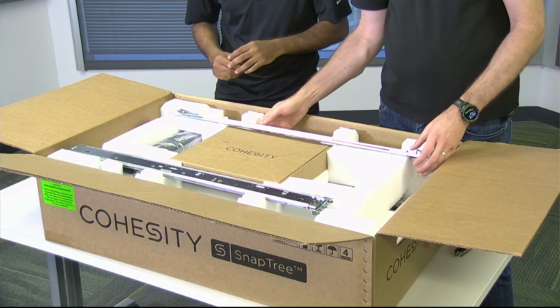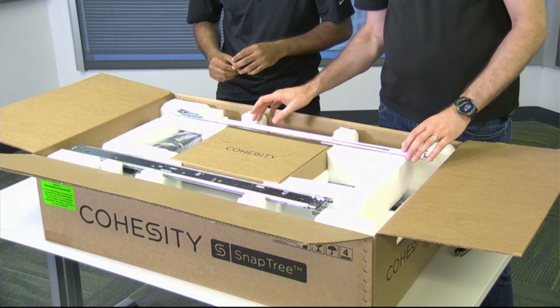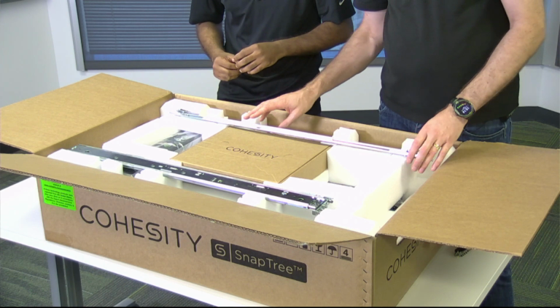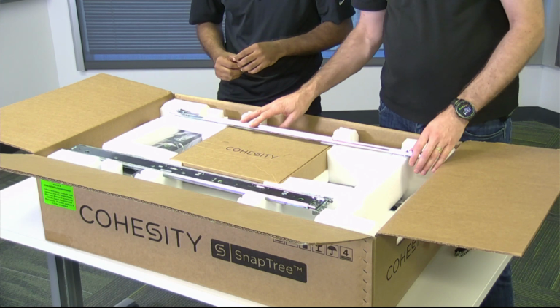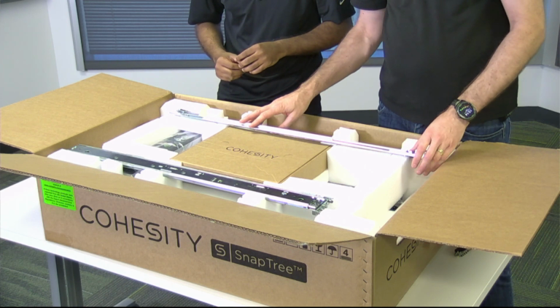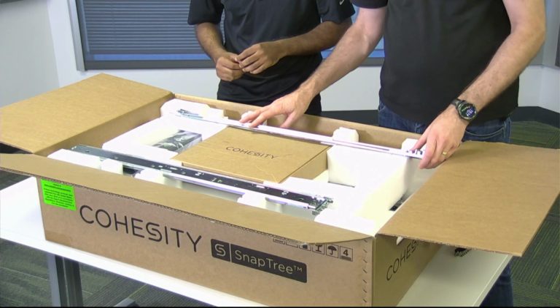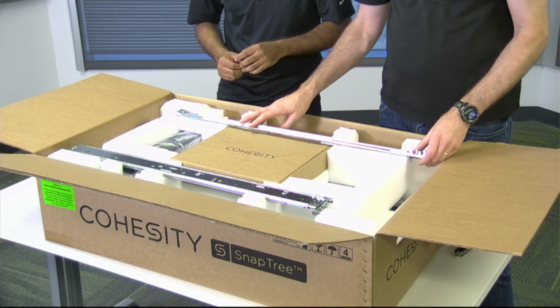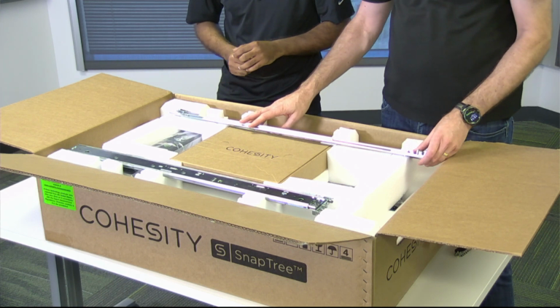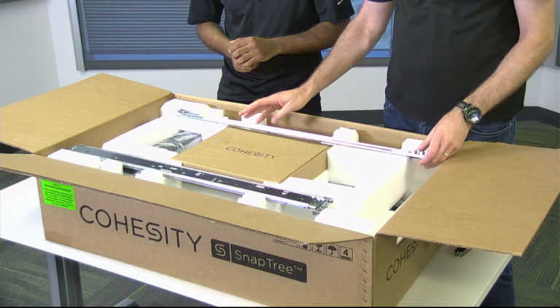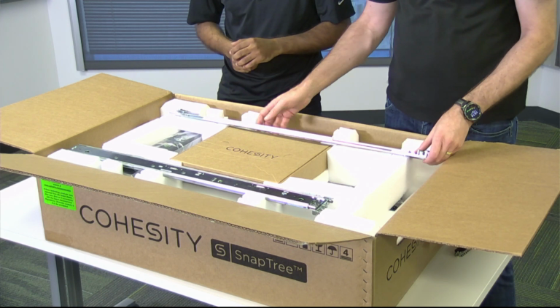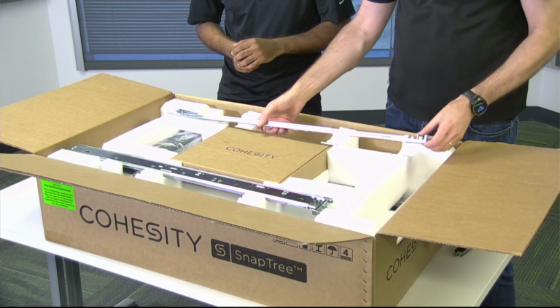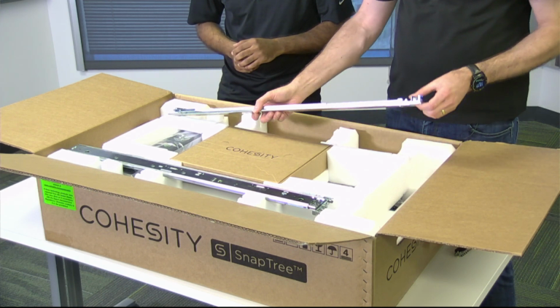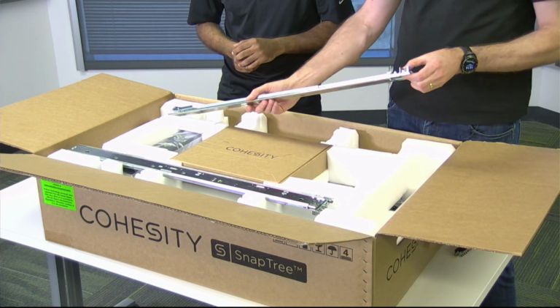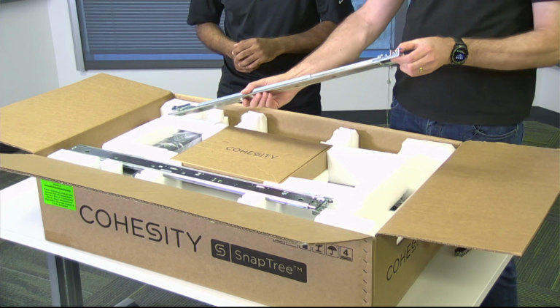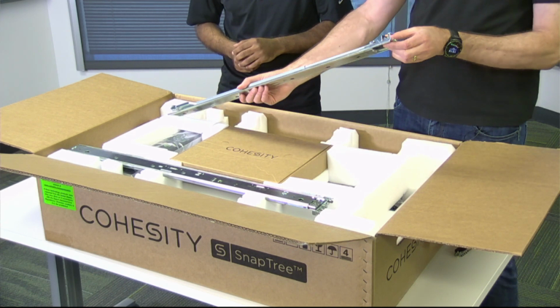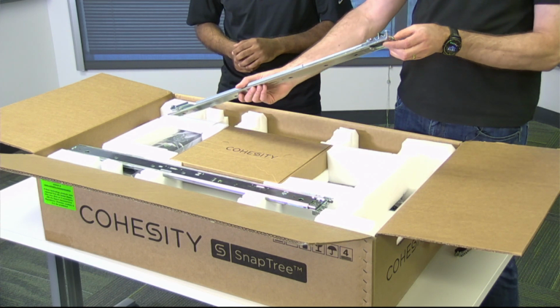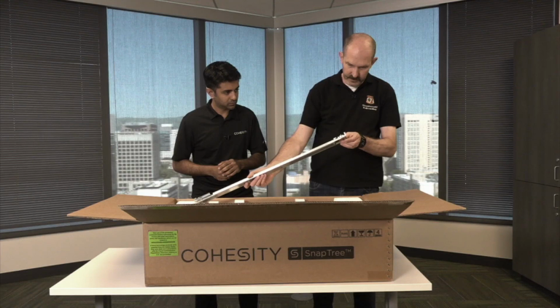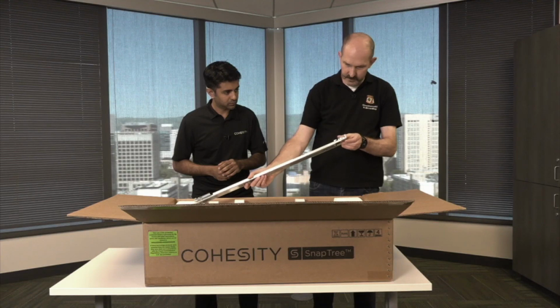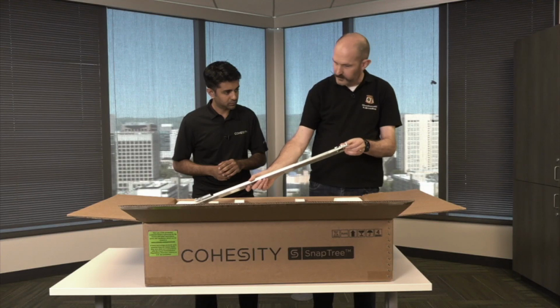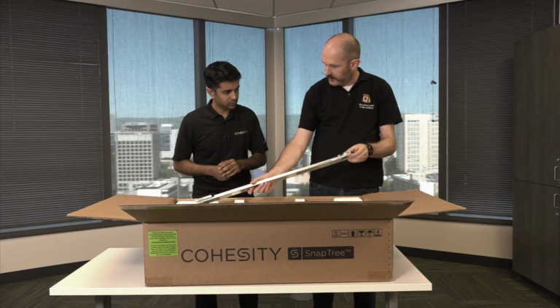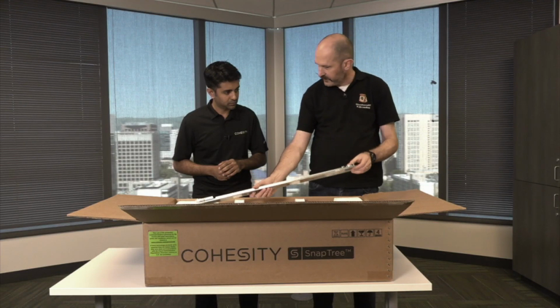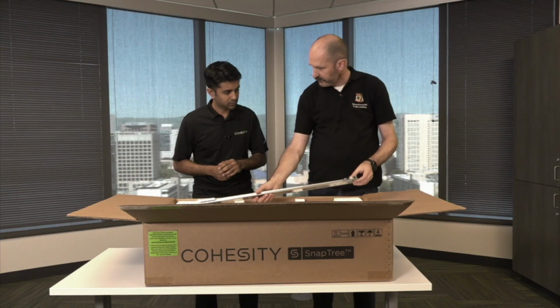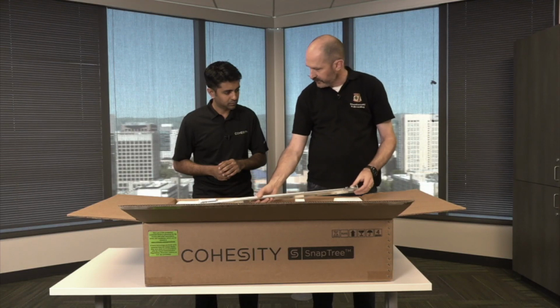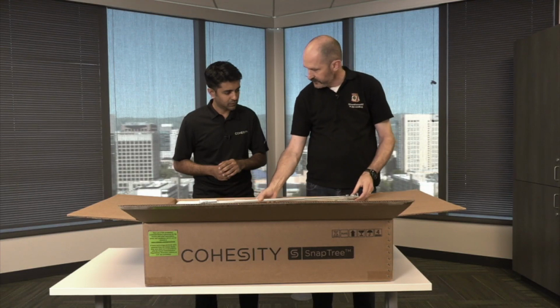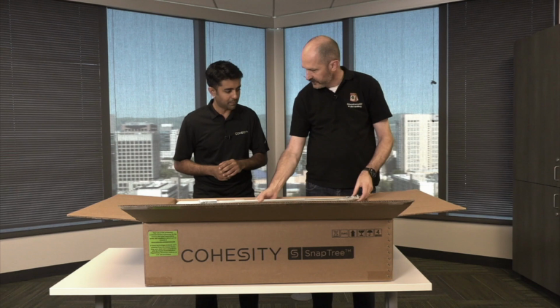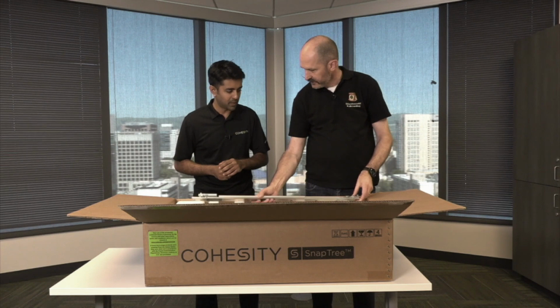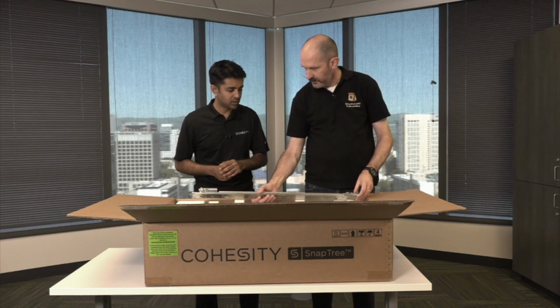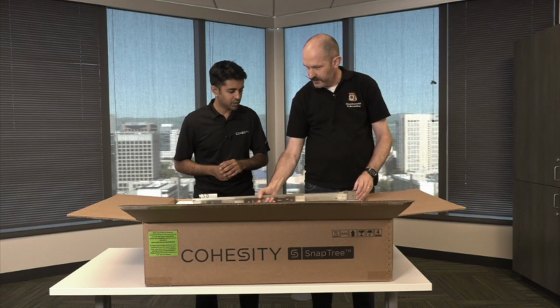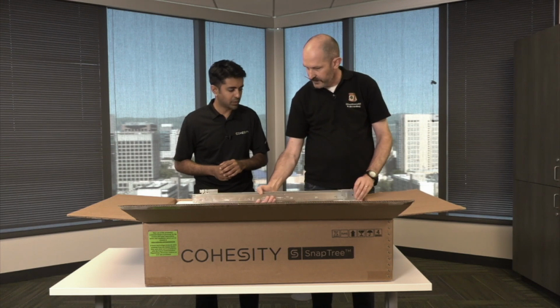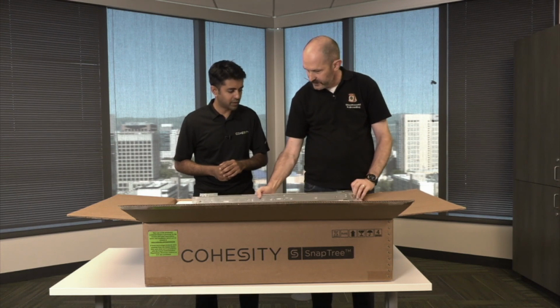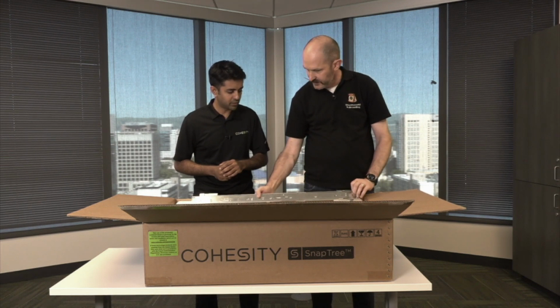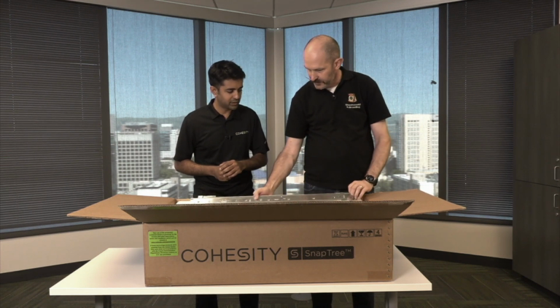We've got rails, we've got our bezel, and the box usually contains a quick start guide as well as 10 GB cables. These rails look like they're tool-less quick connect rails — and yes, they are tool-less quick connect rails.